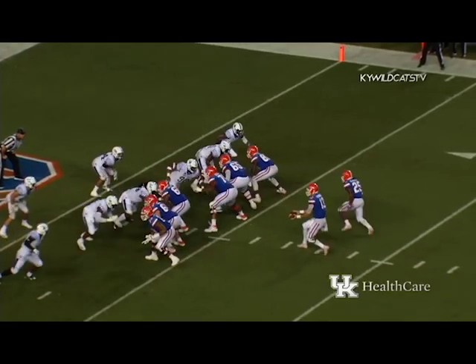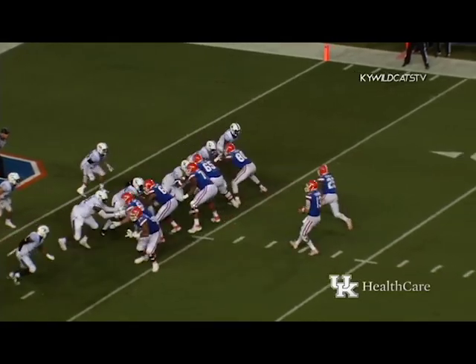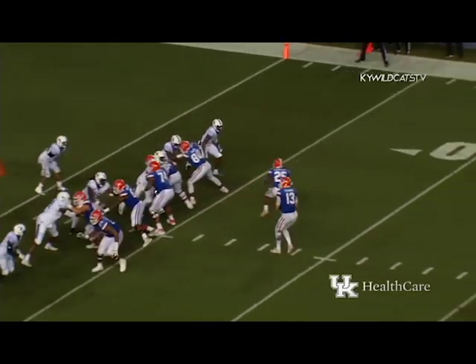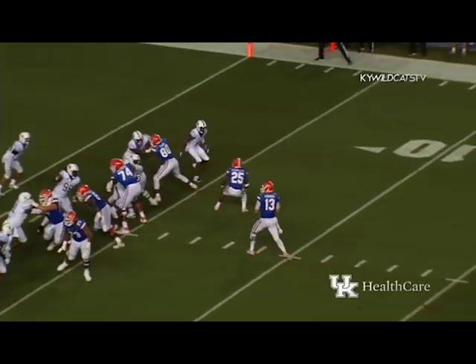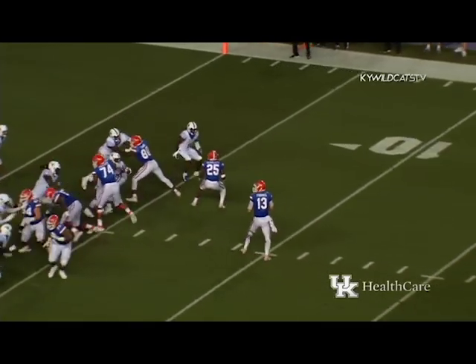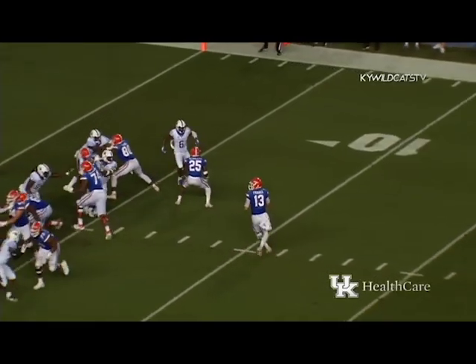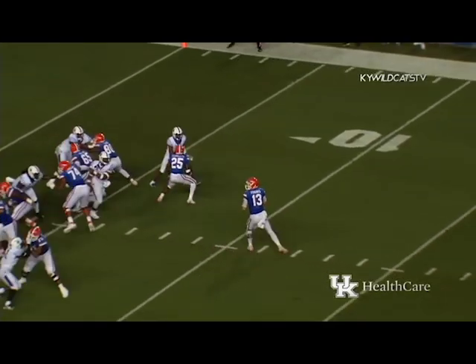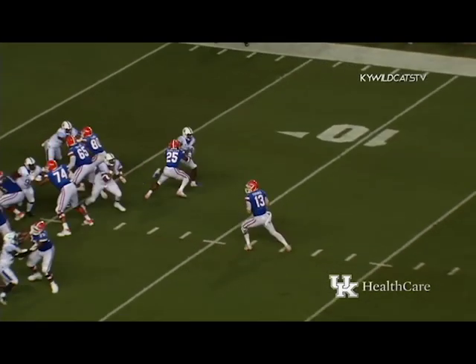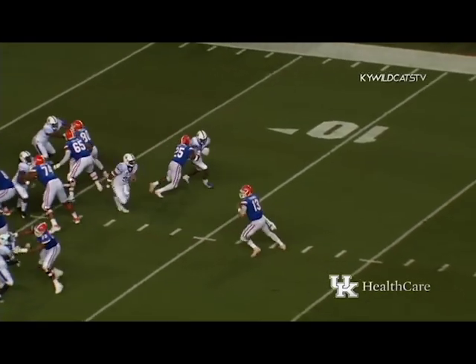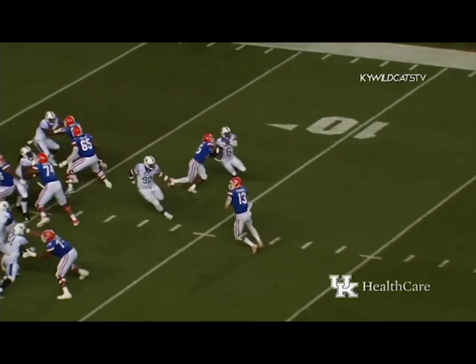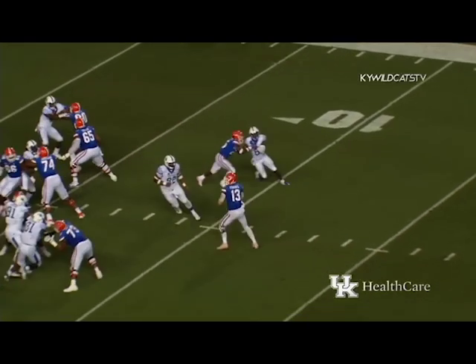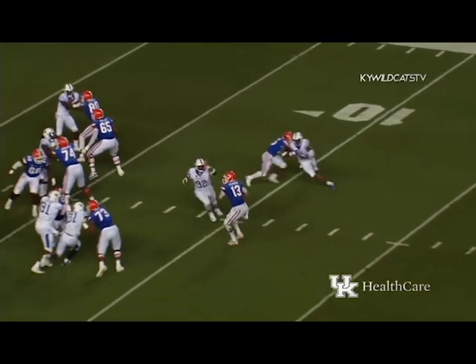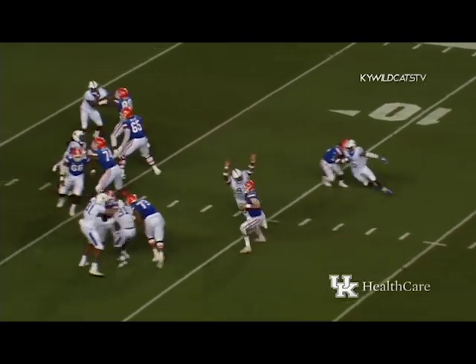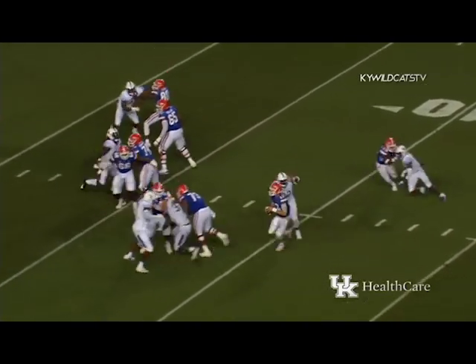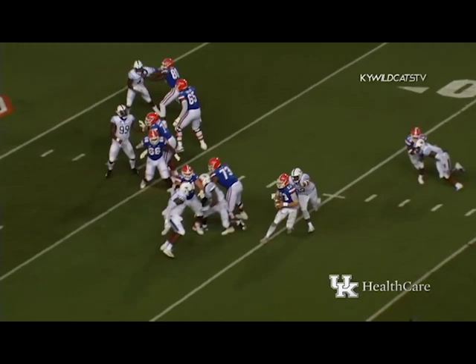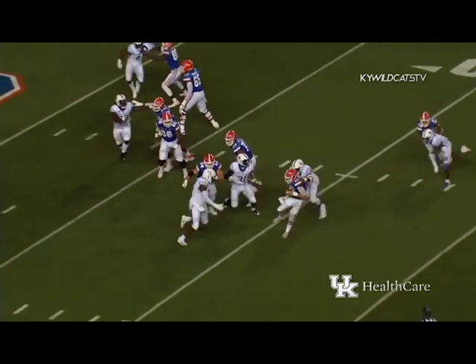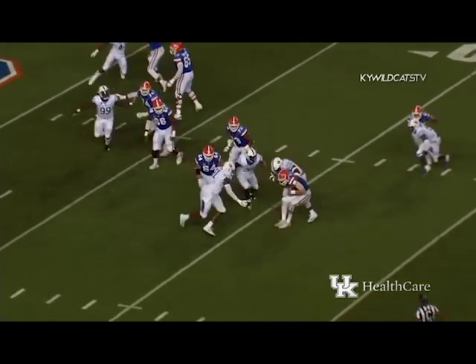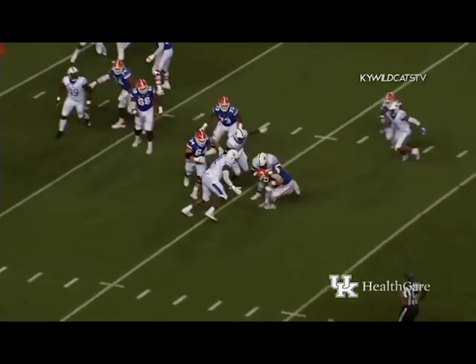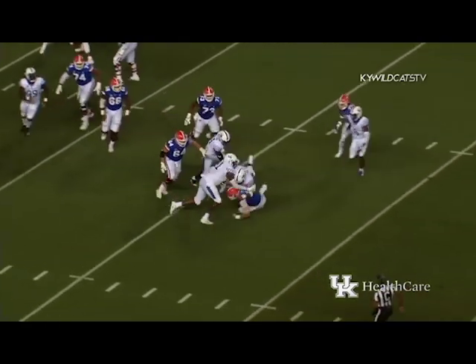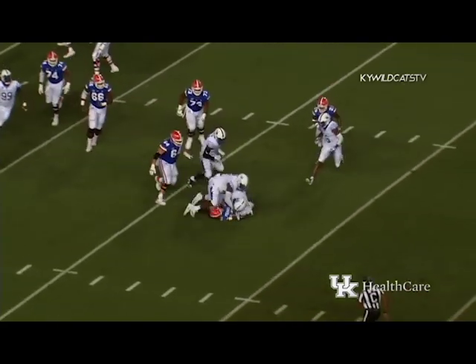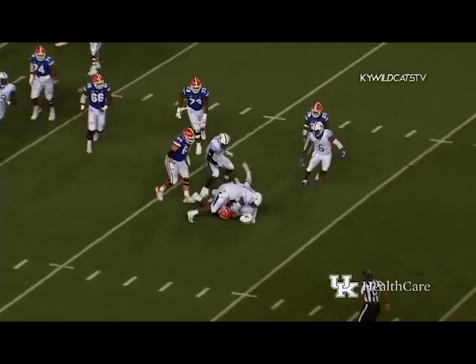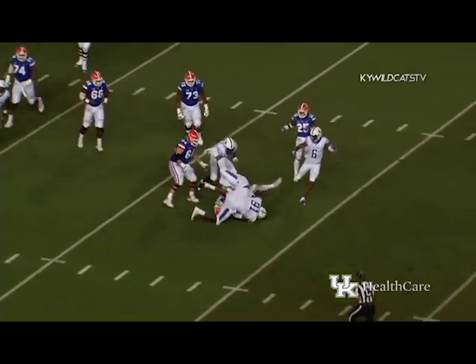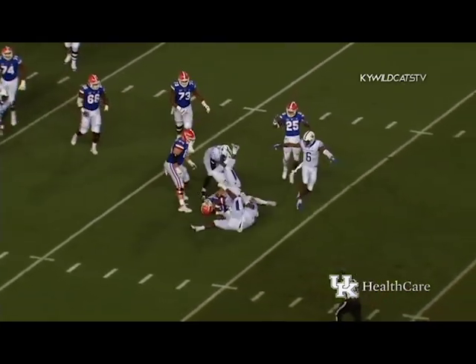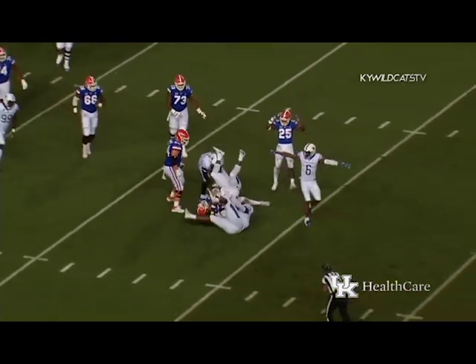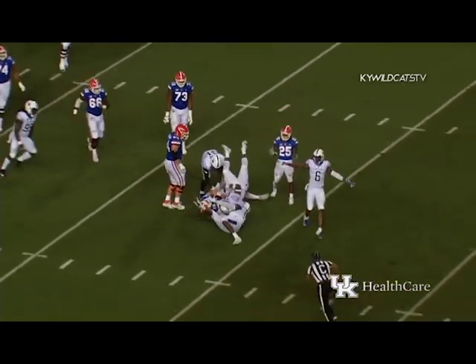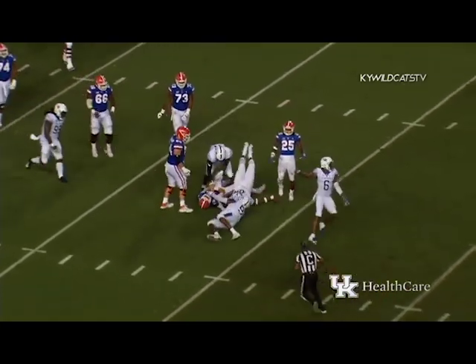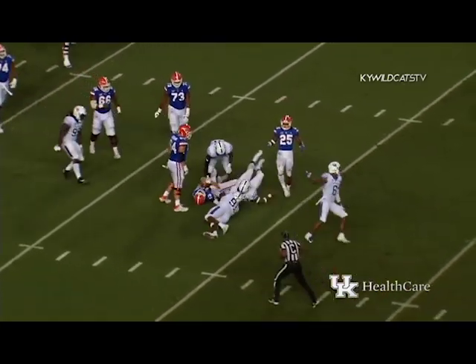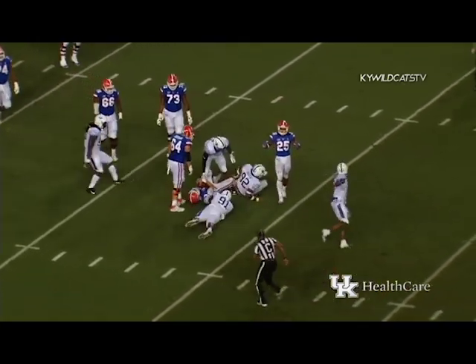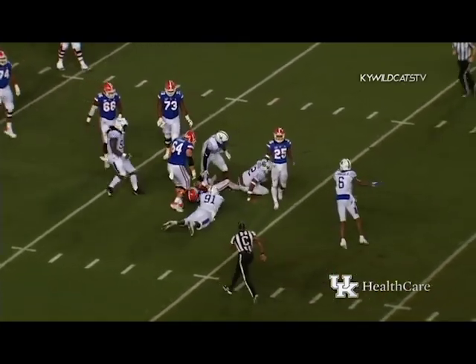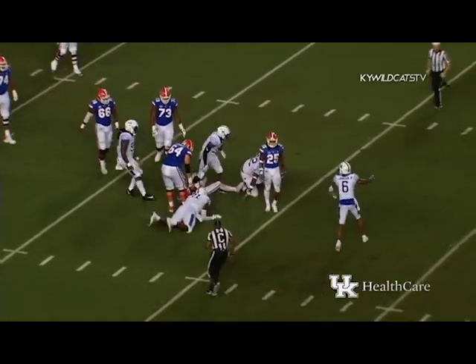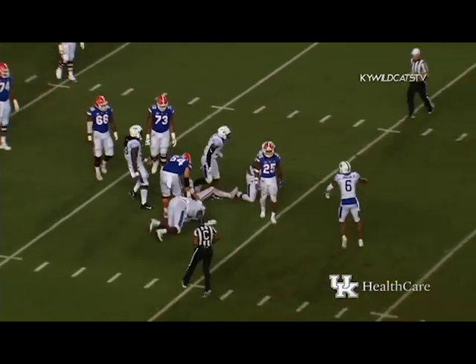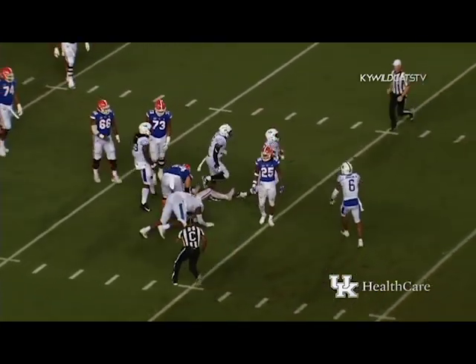Kentucky blitzing off the edges. Franks drops back to throw — here they come up the middle — and it's going to be a sack! Hoskins got him.